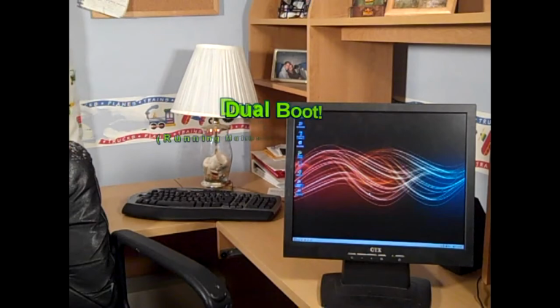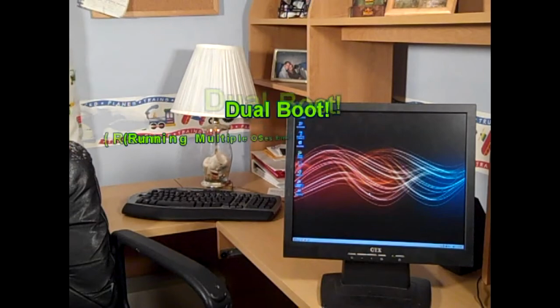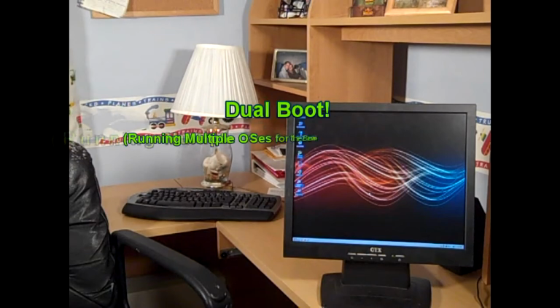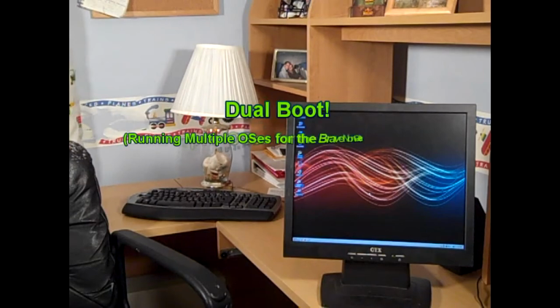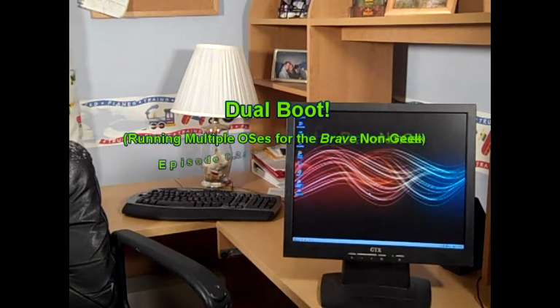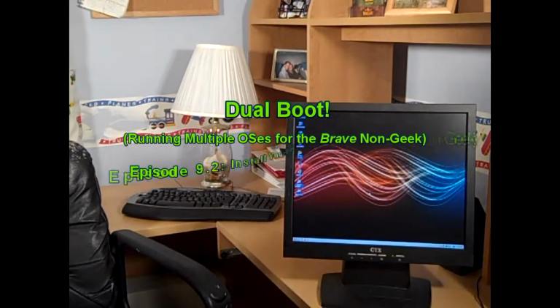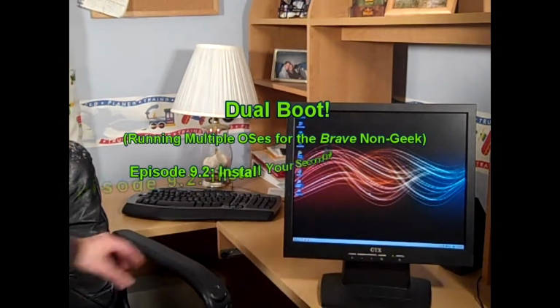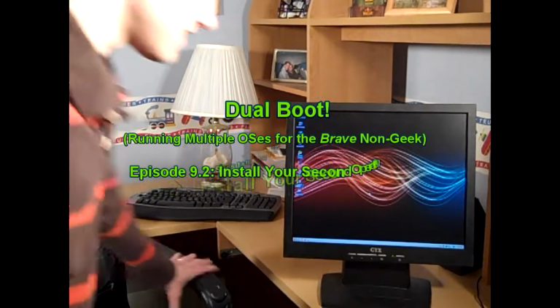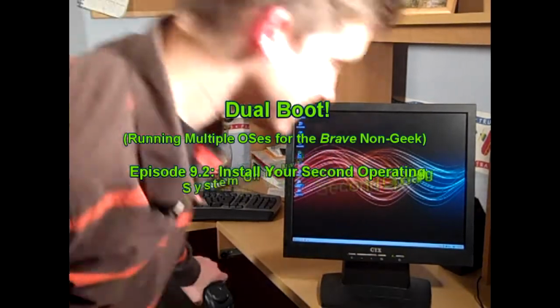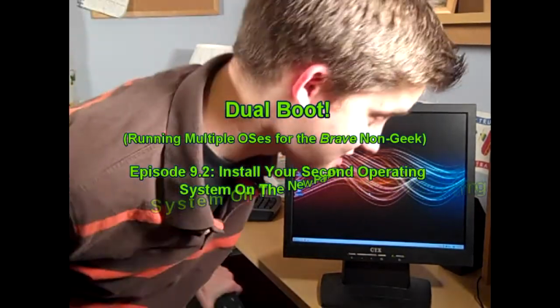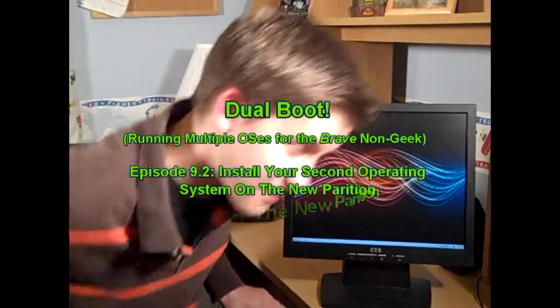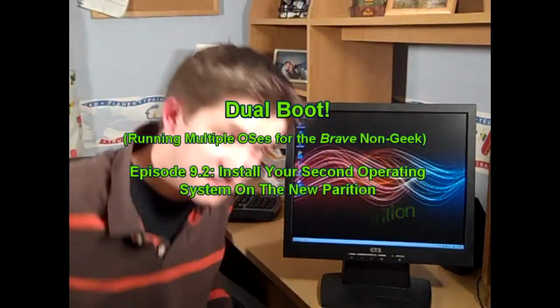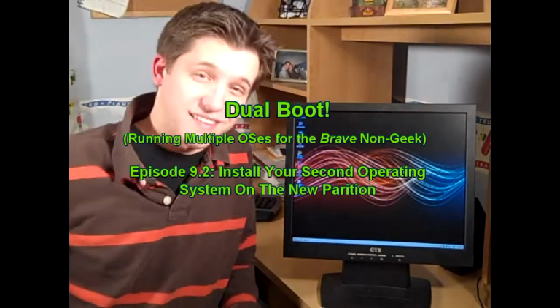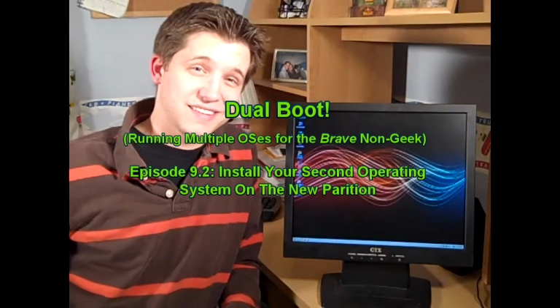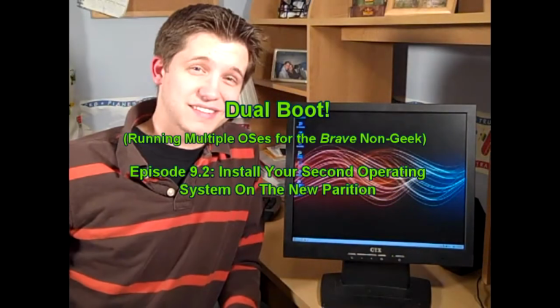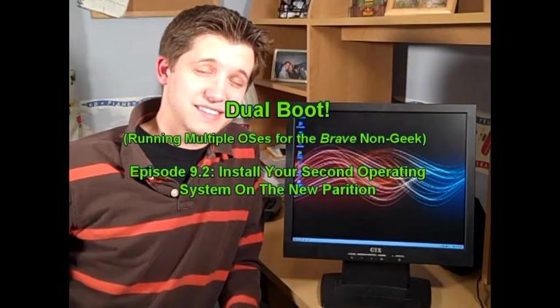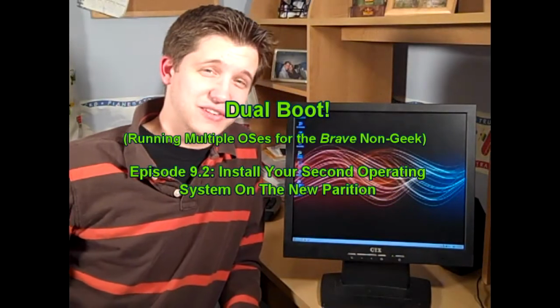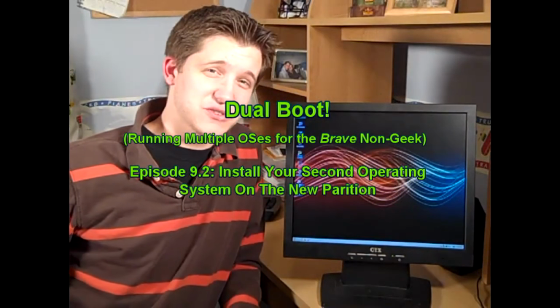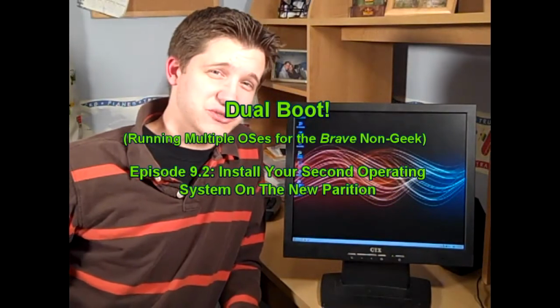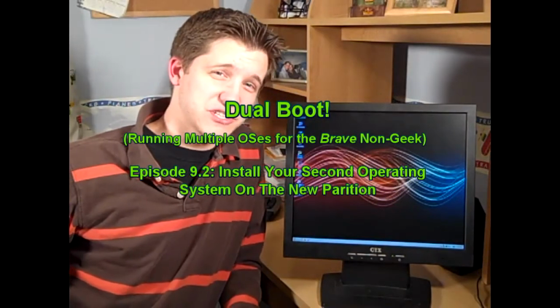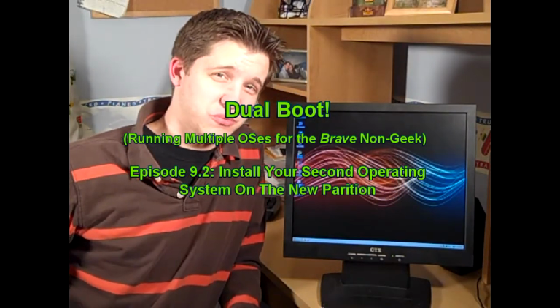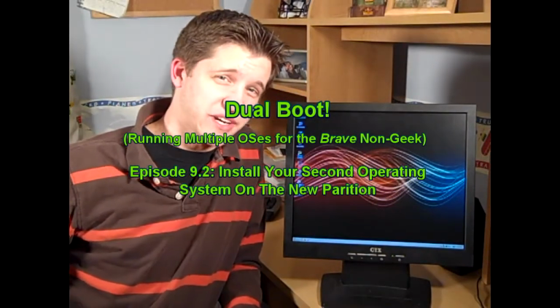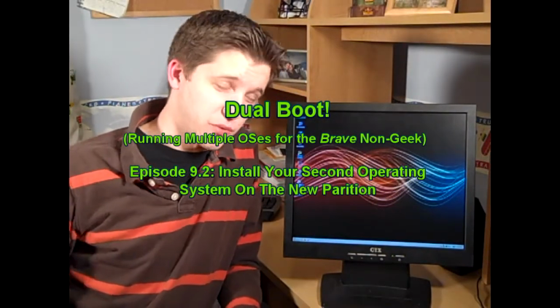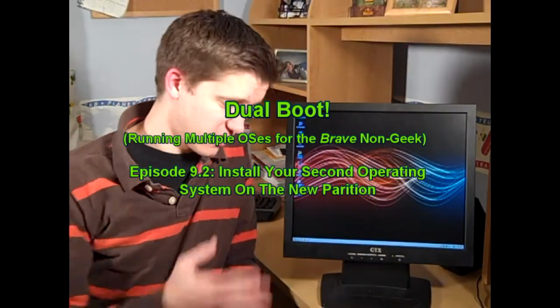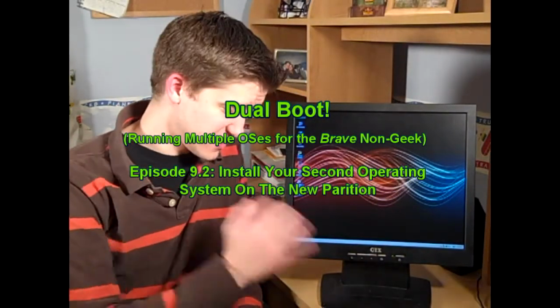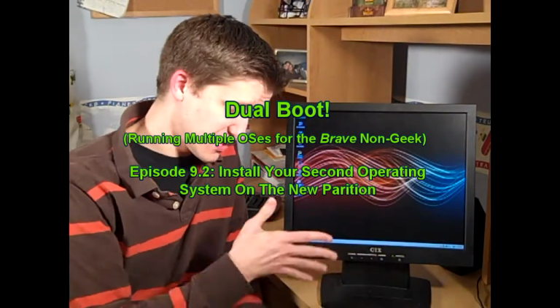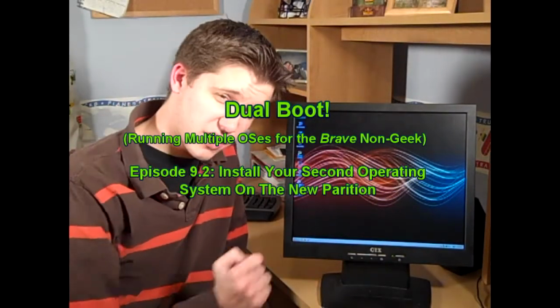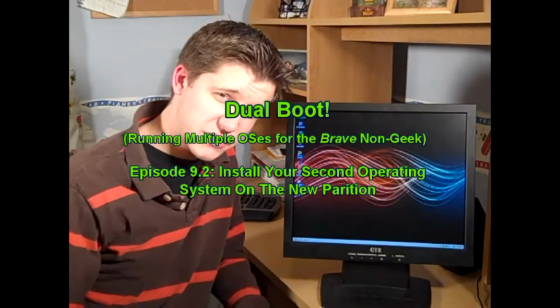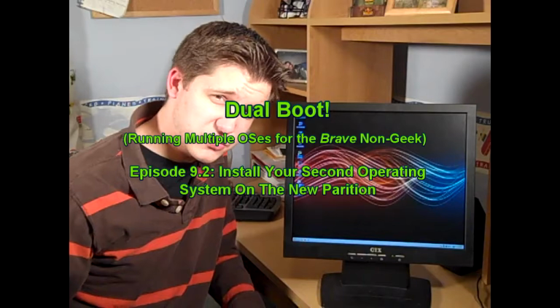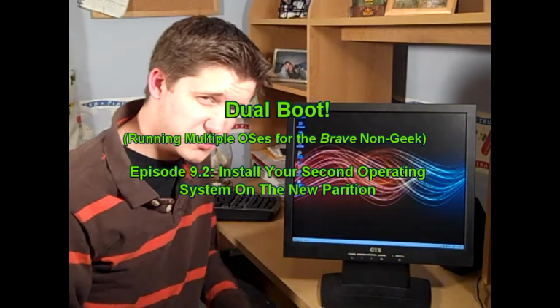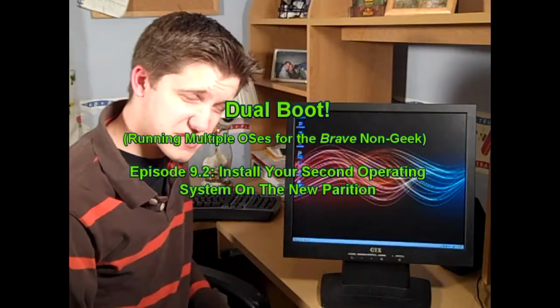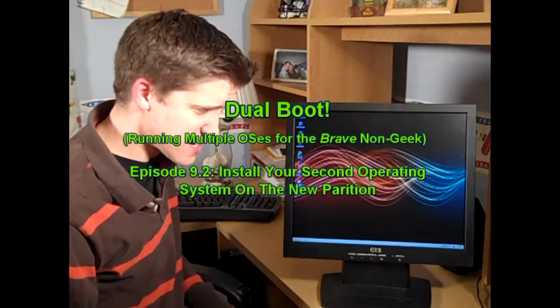Hello everyone, Tech Dose with Craig Chamberlain here. We are continuing on with our dual boot series.